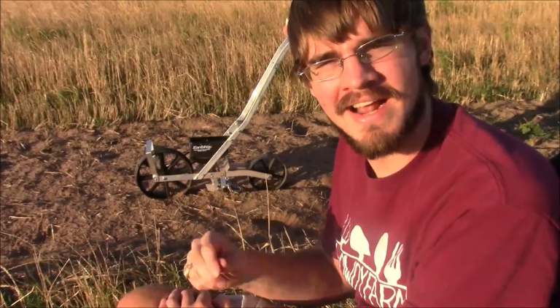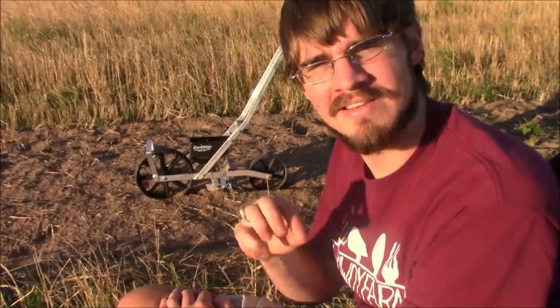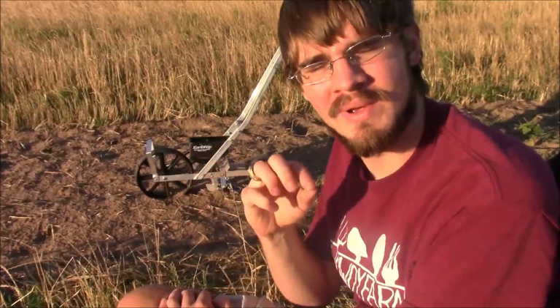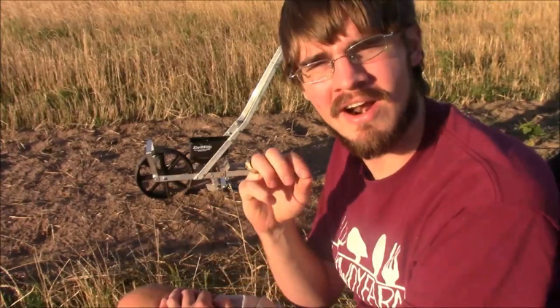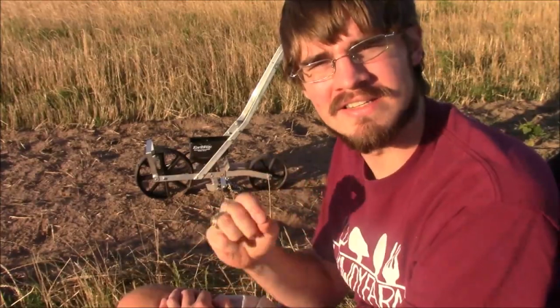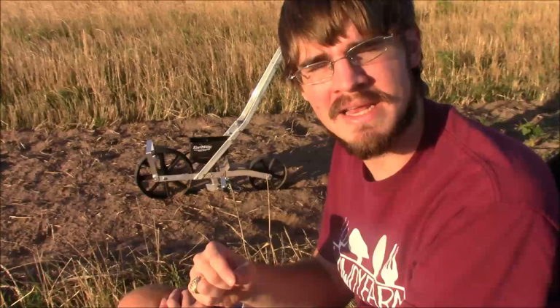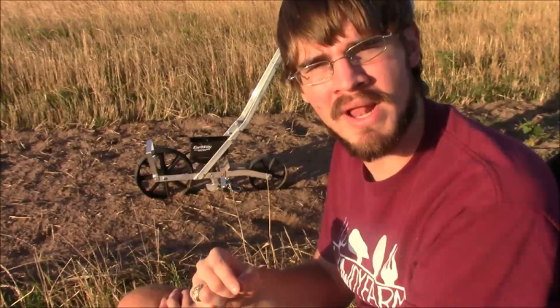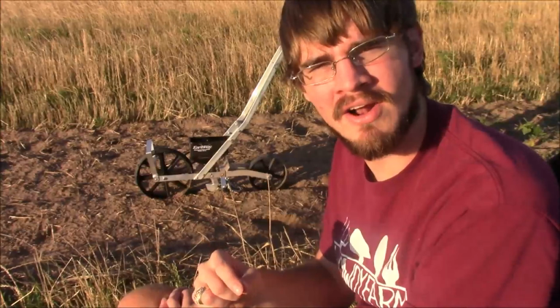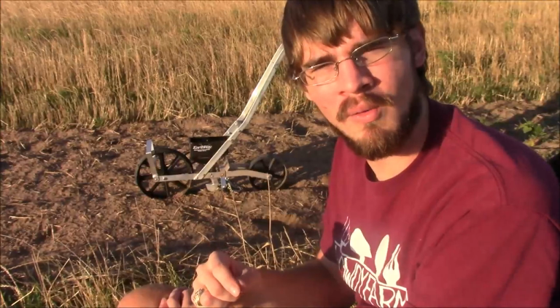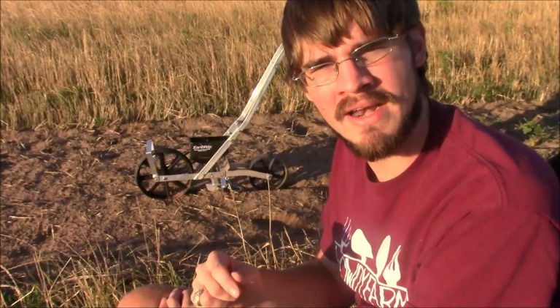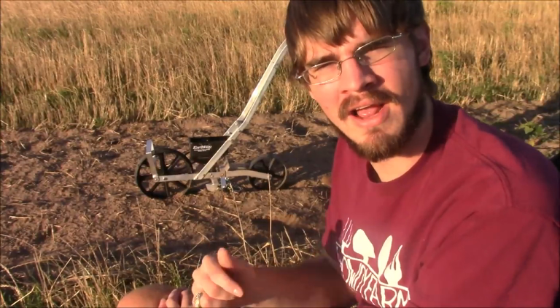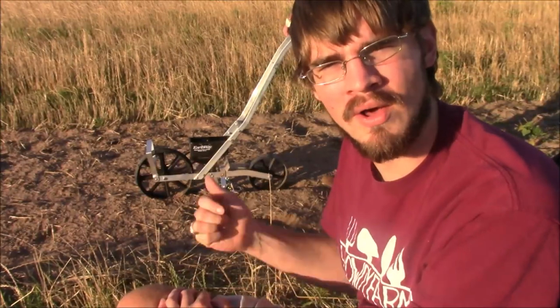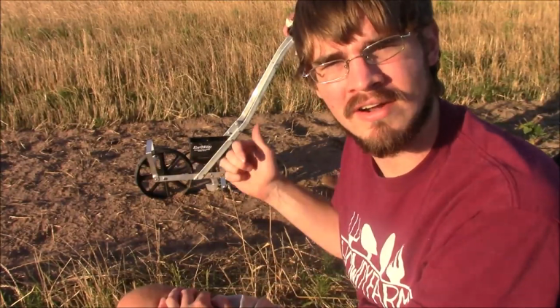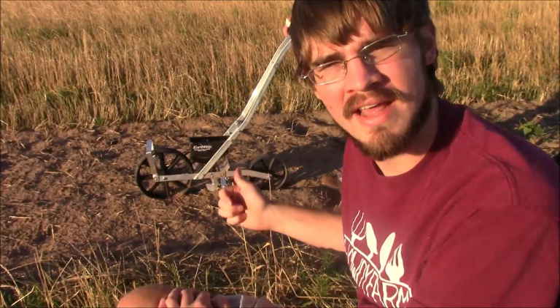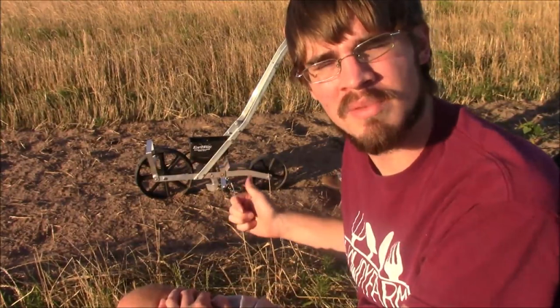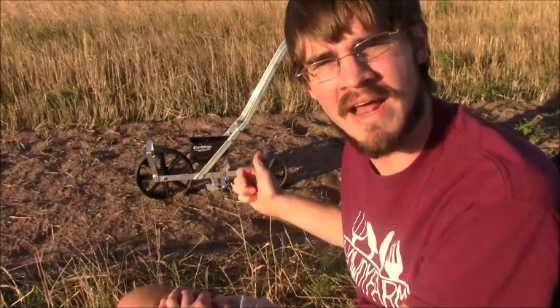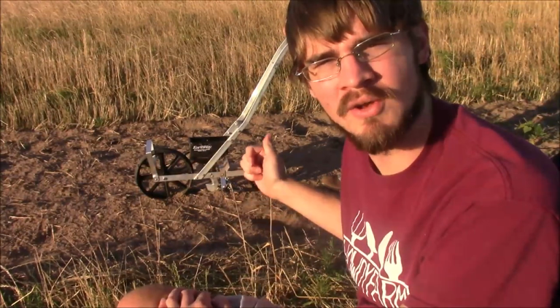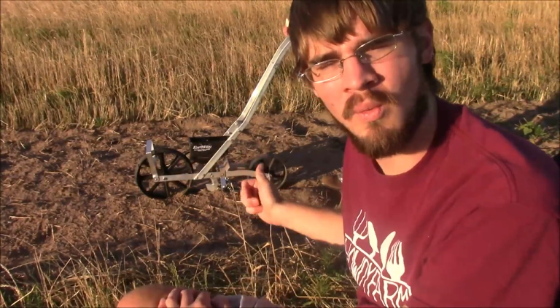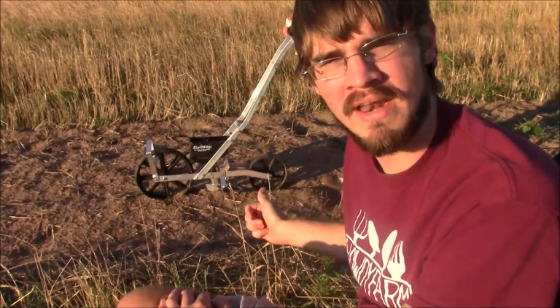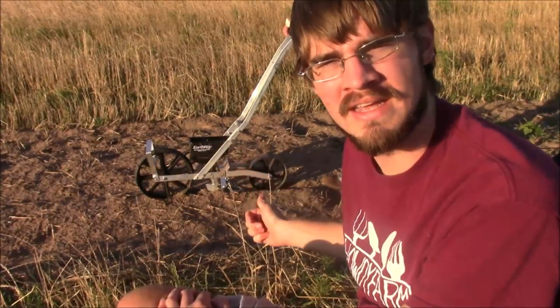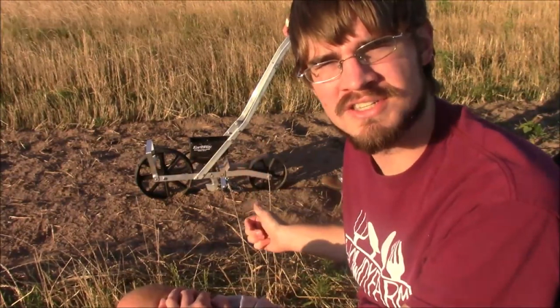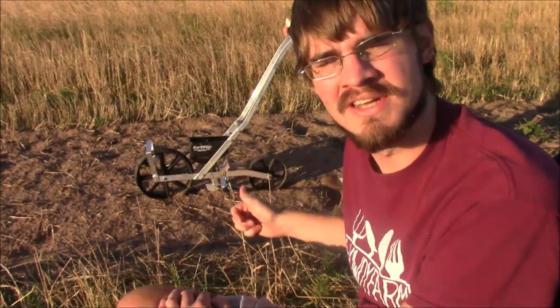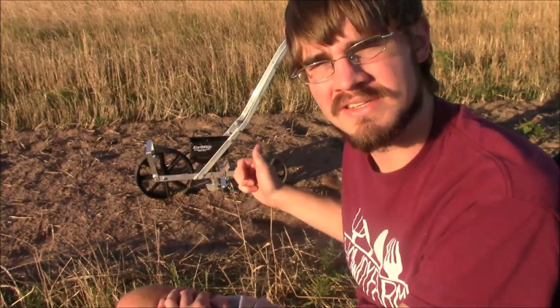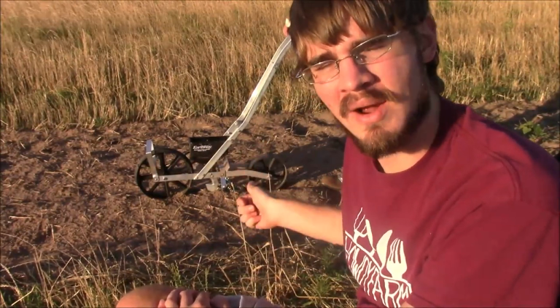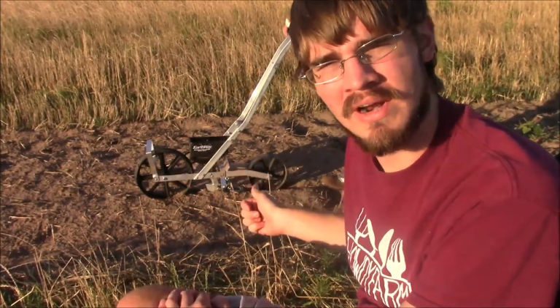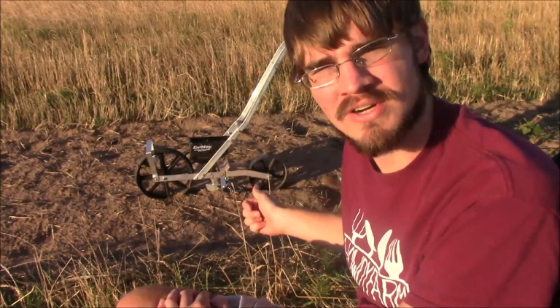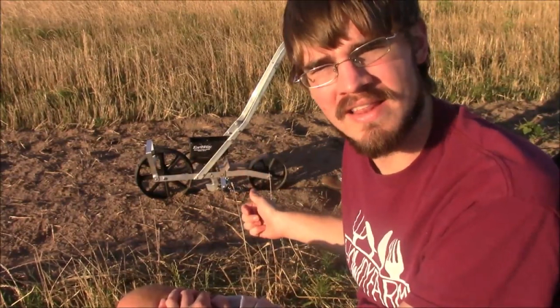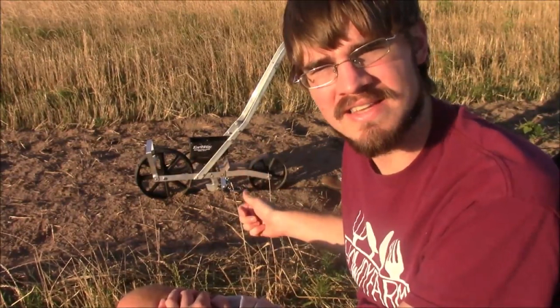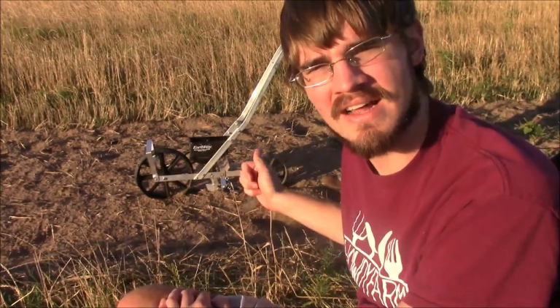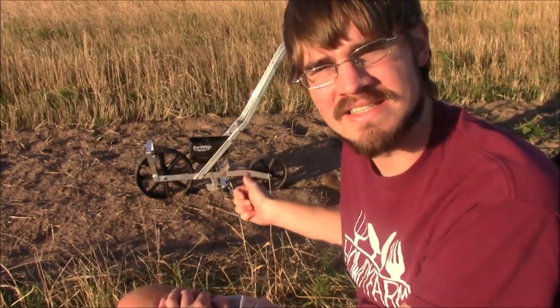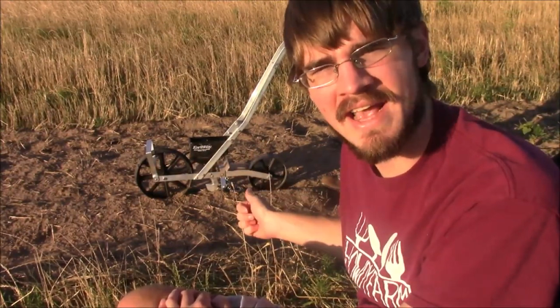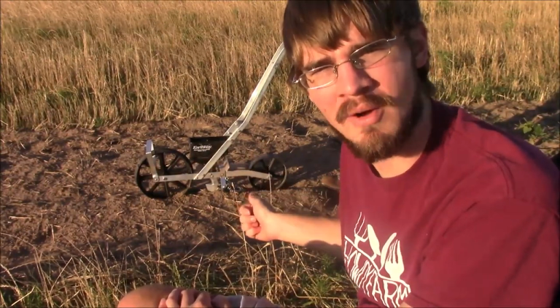We've got our seed plate ready to go and our depth set down to one inch. Now we're going to try this out and see how it works.